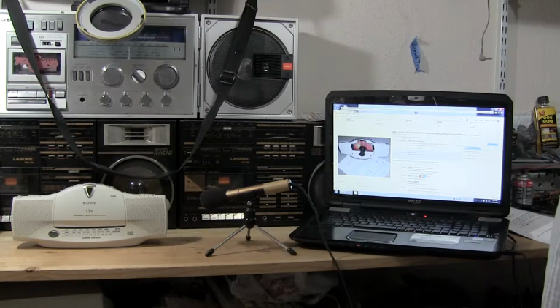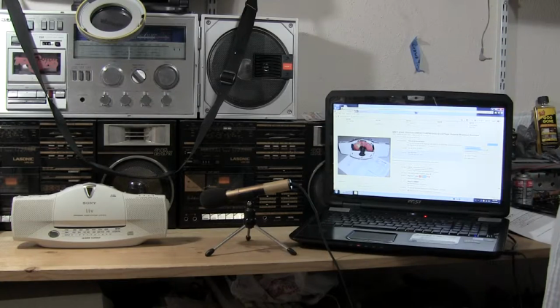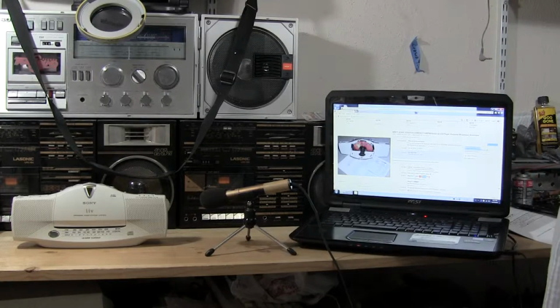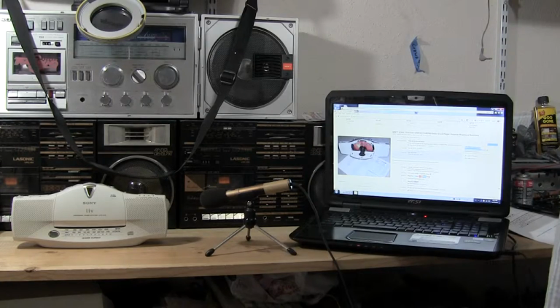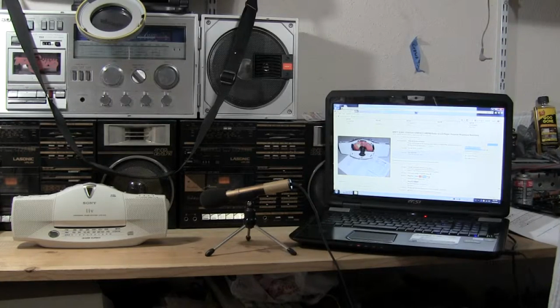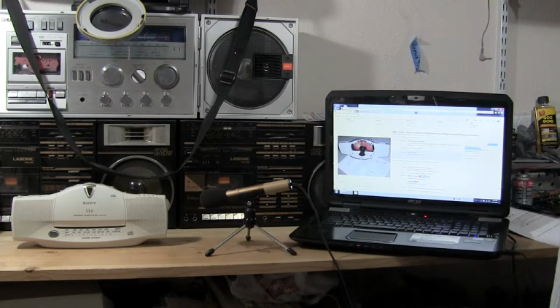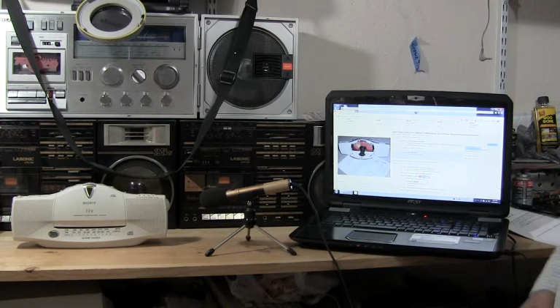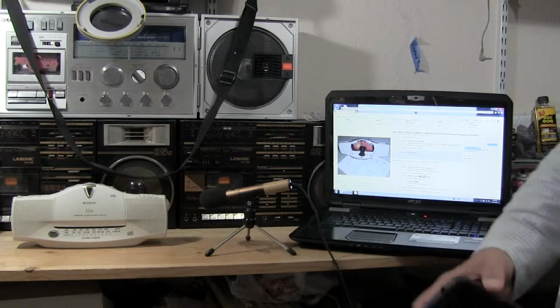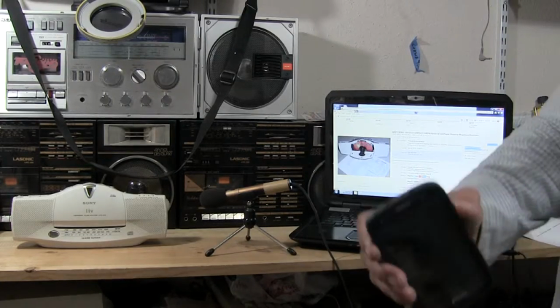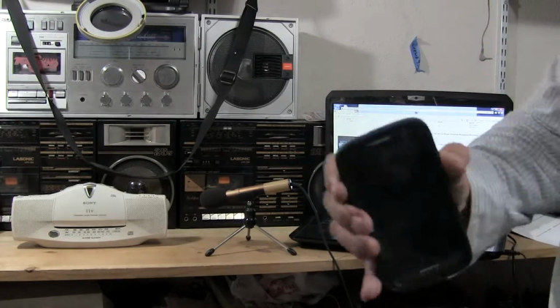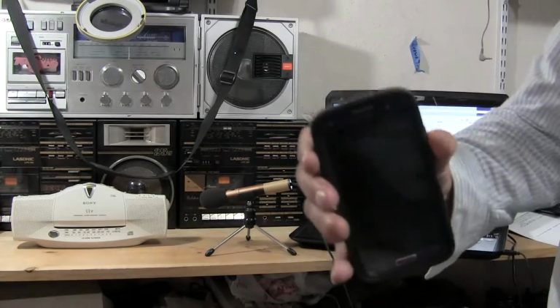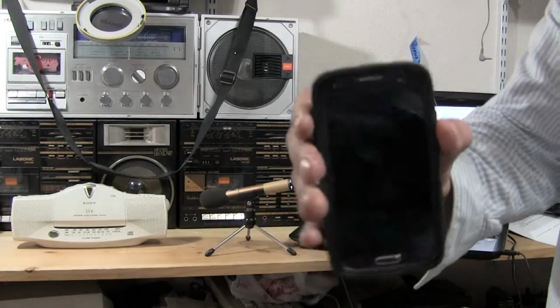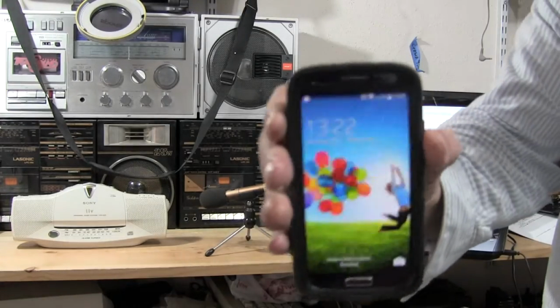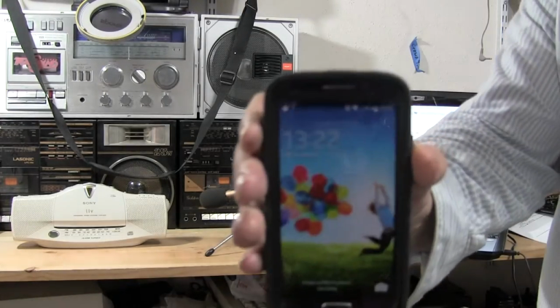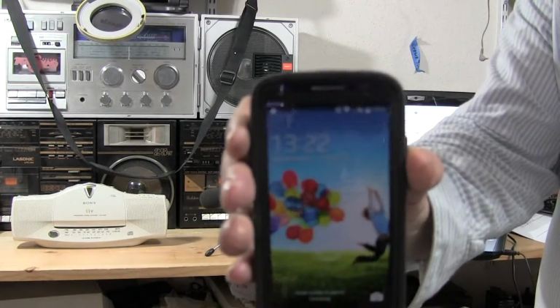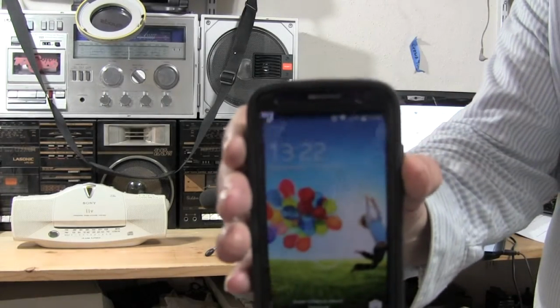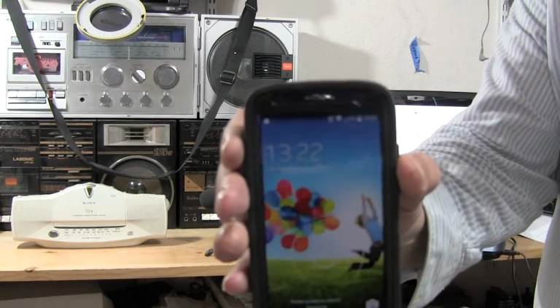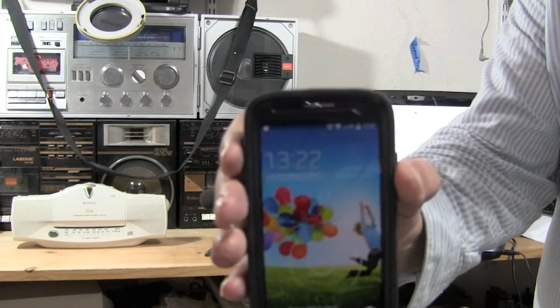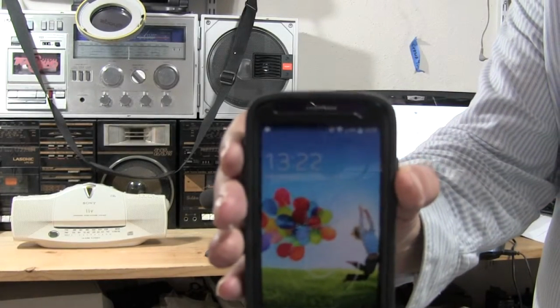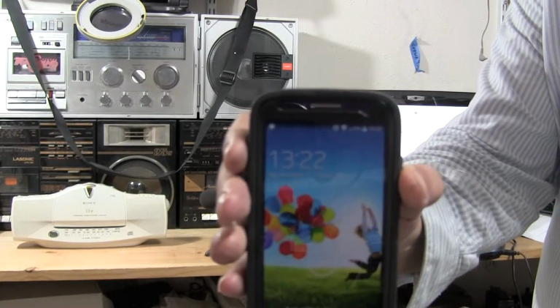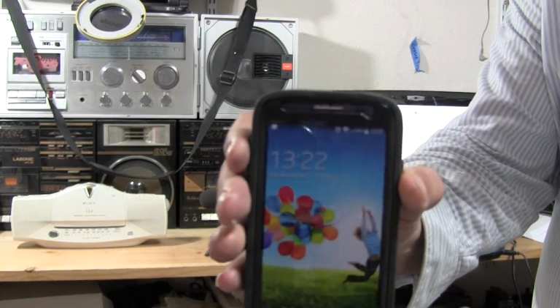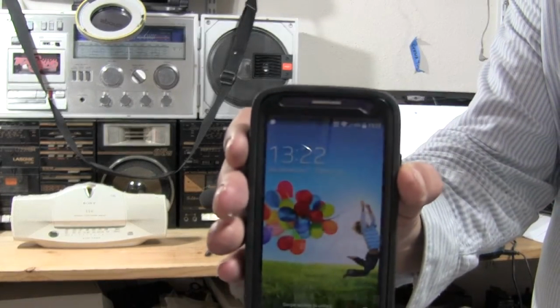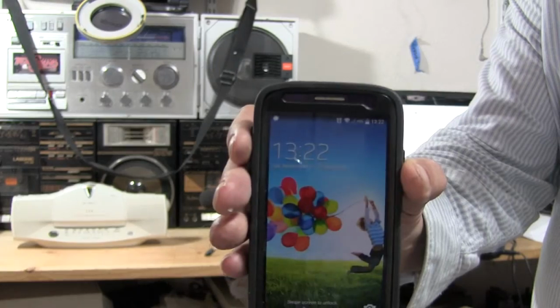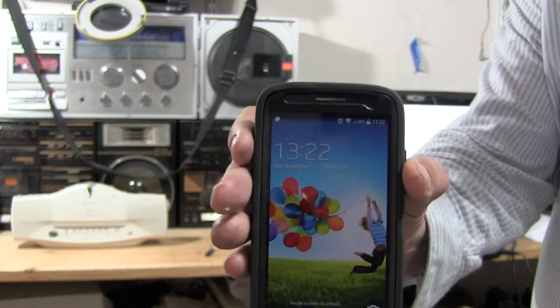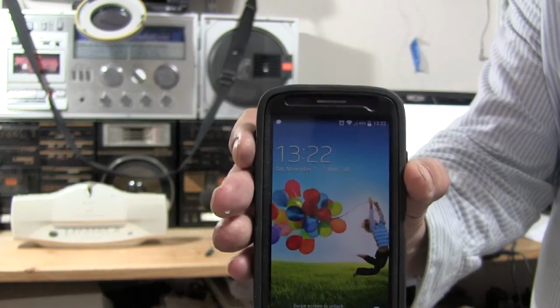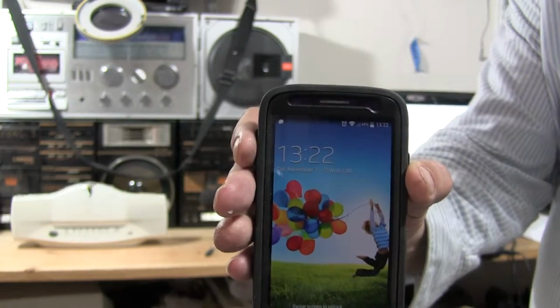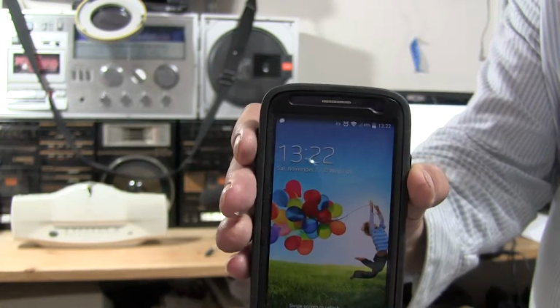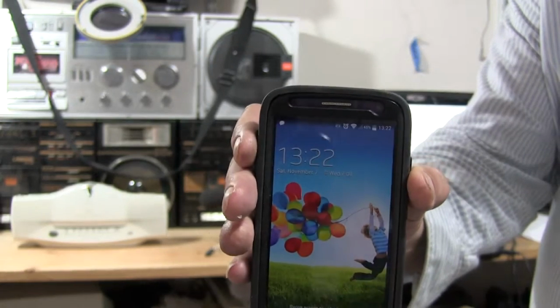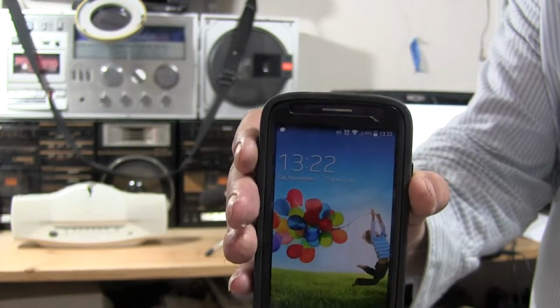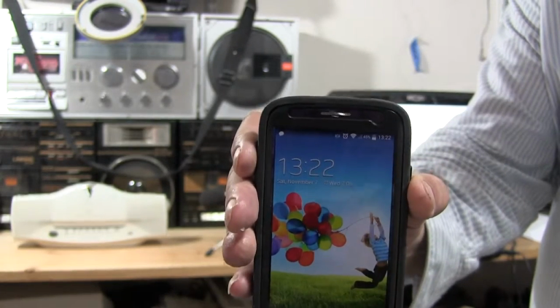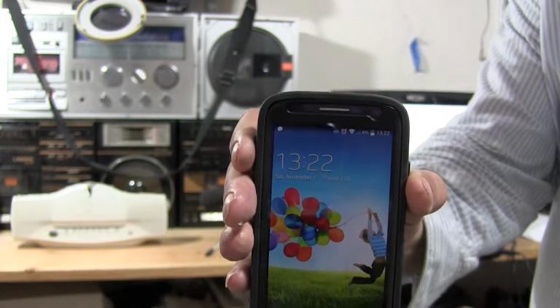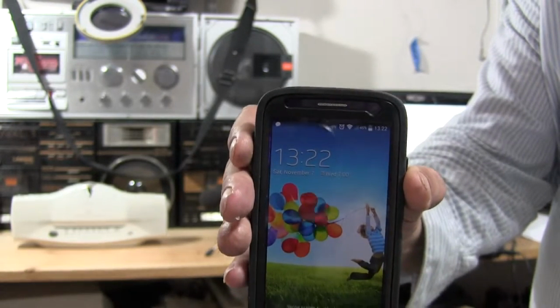Good day. Here's the time — hopefully you can see that.